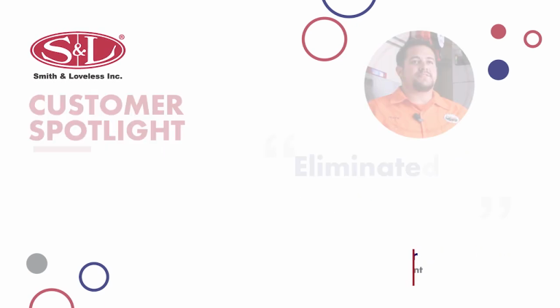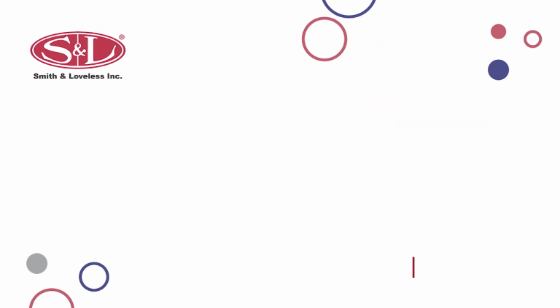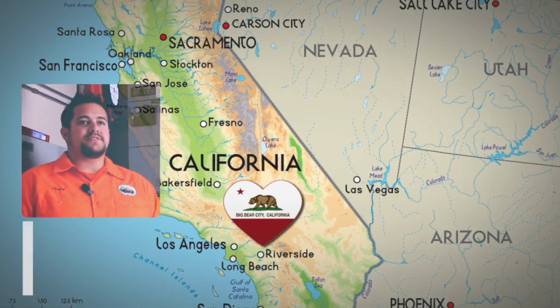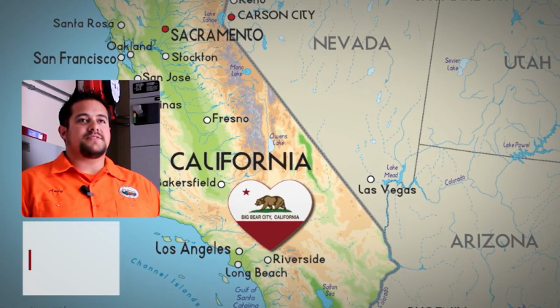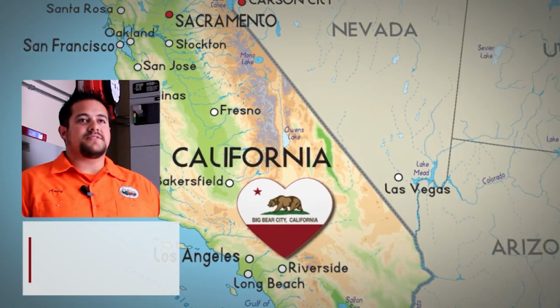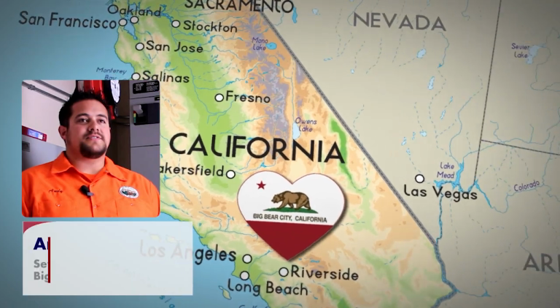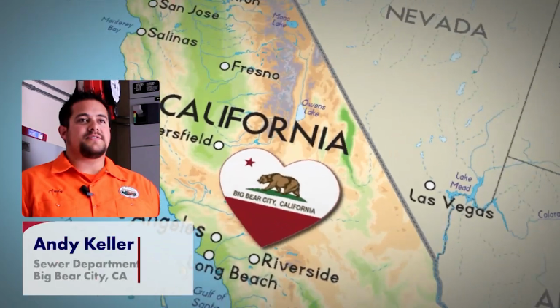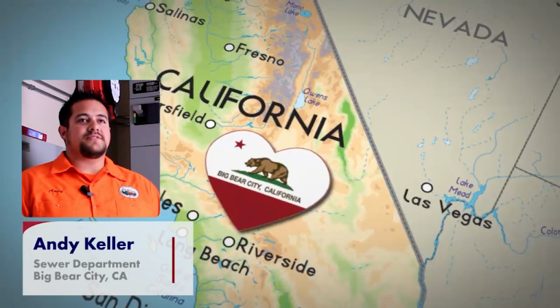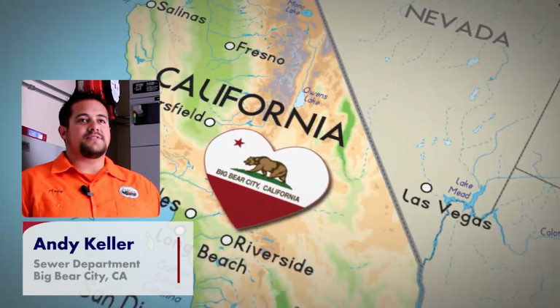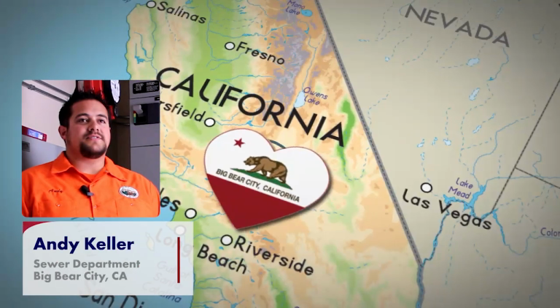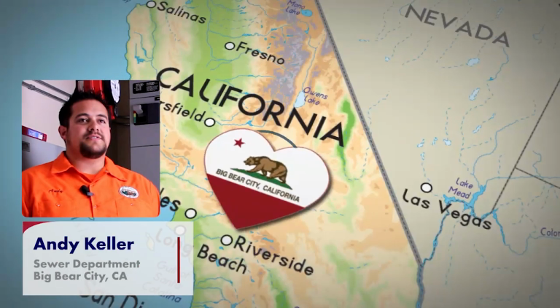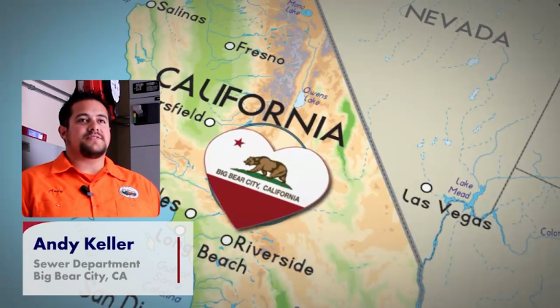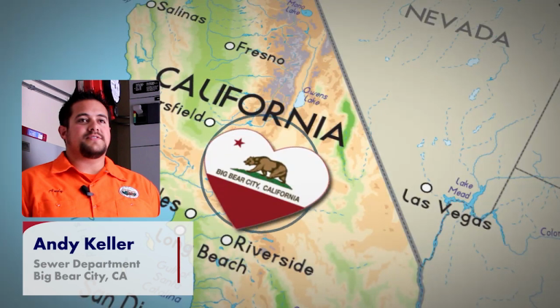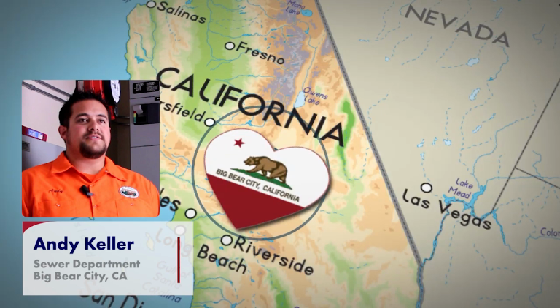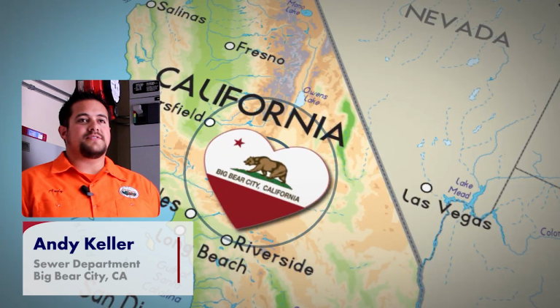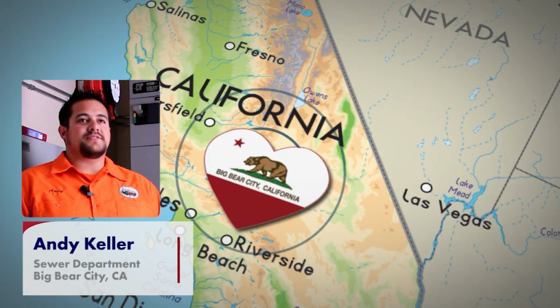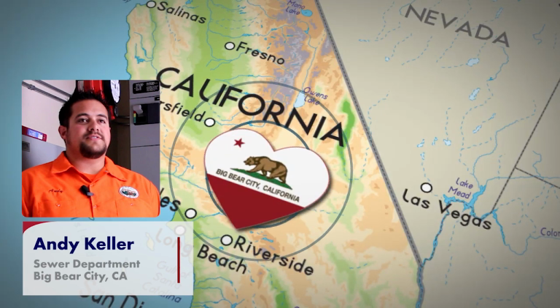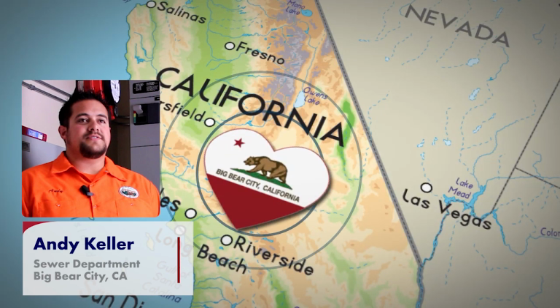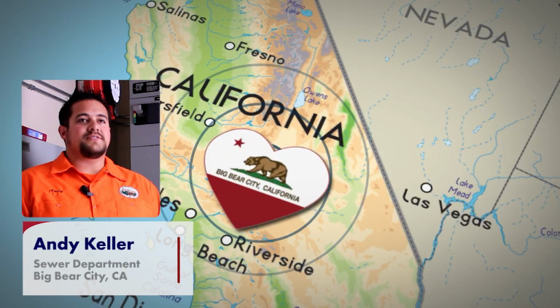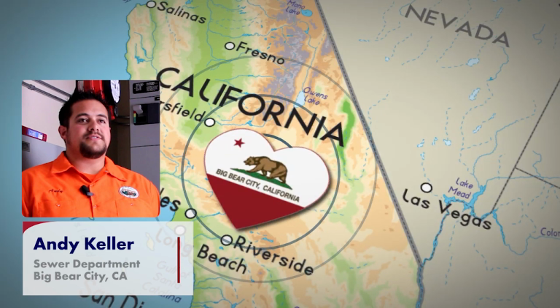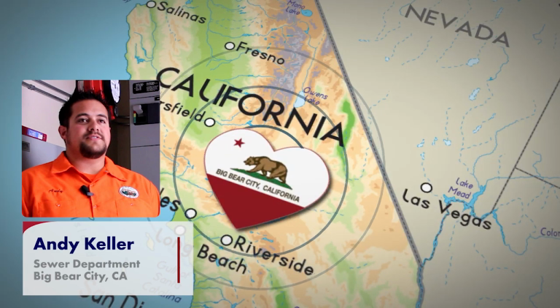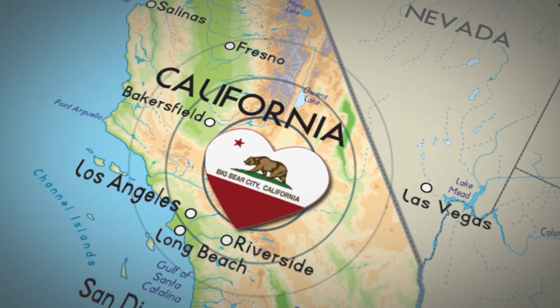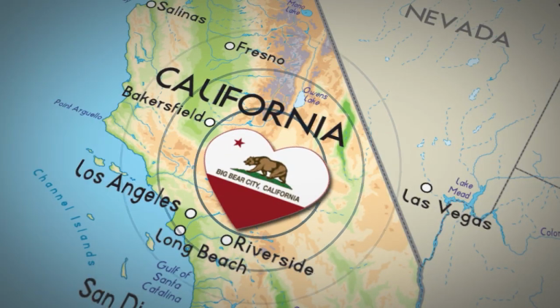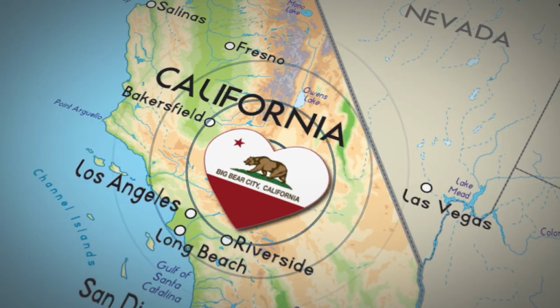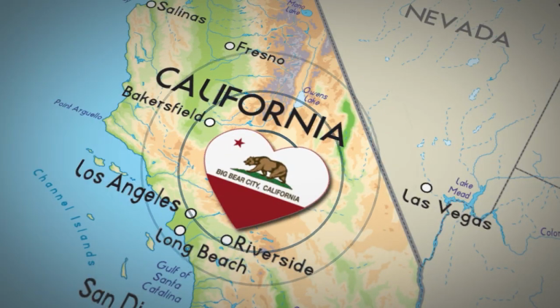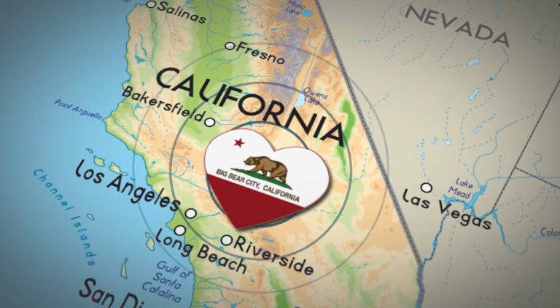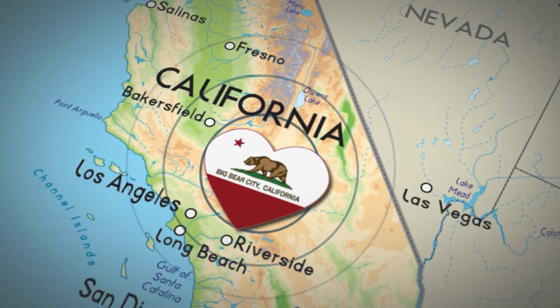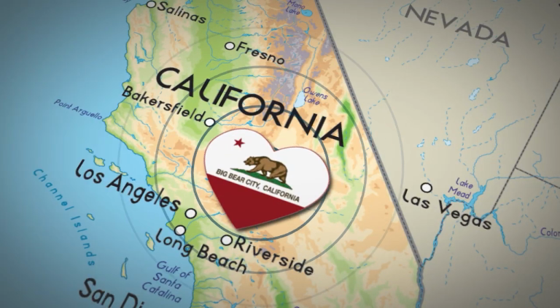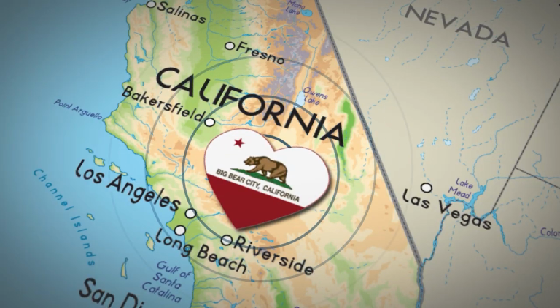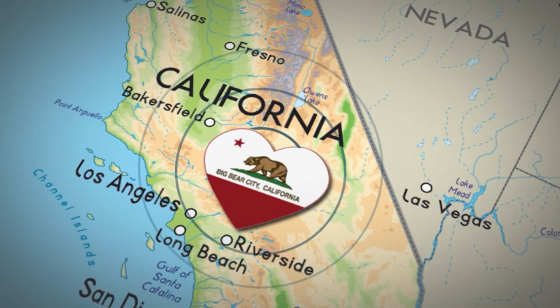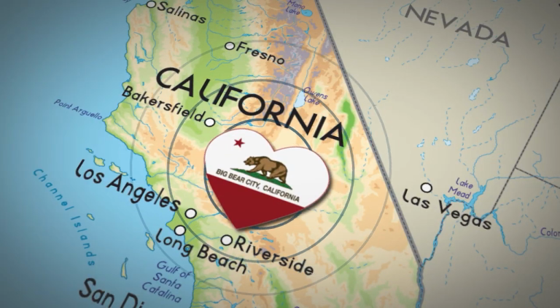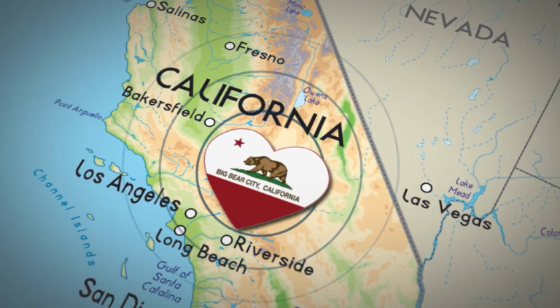My name is Andy Keller. I'm the sewer department foreman for Big Bear City Community Services District.